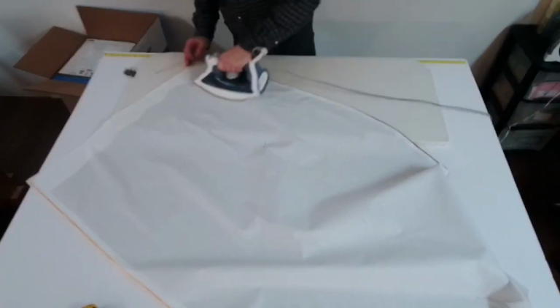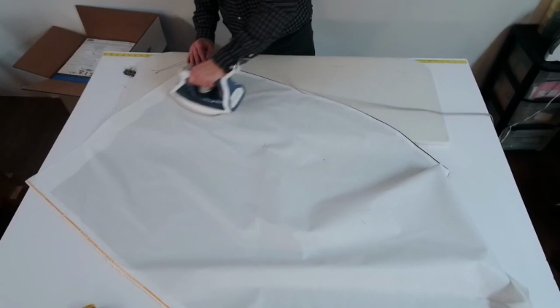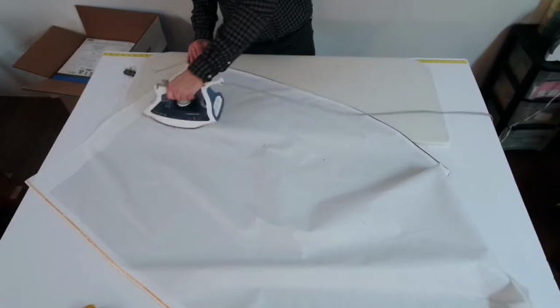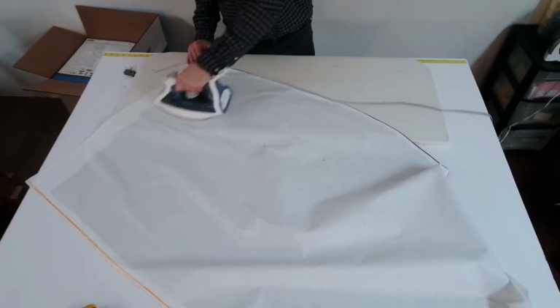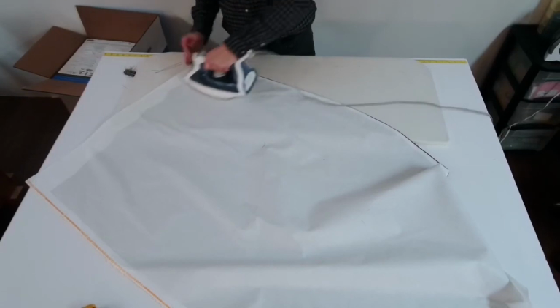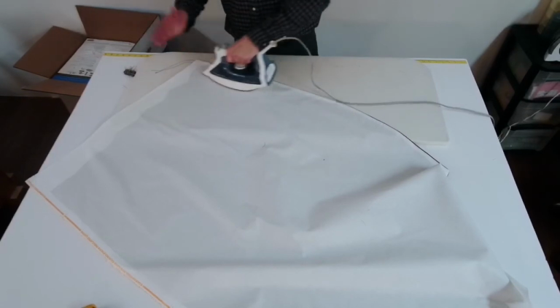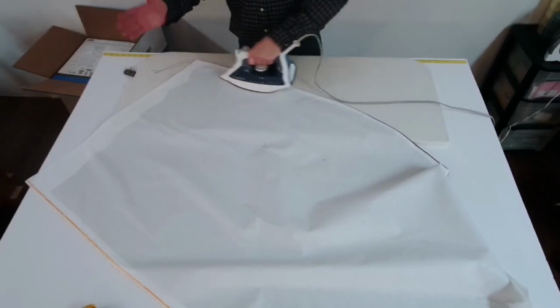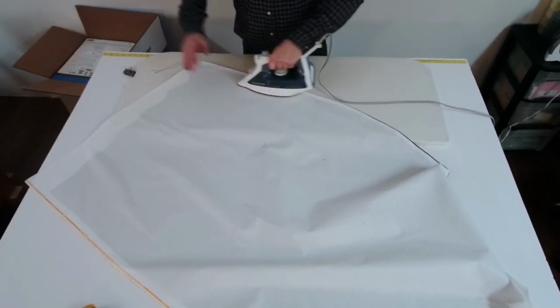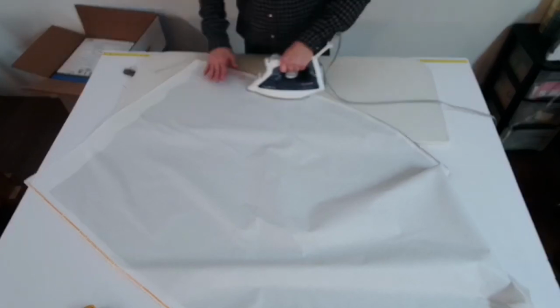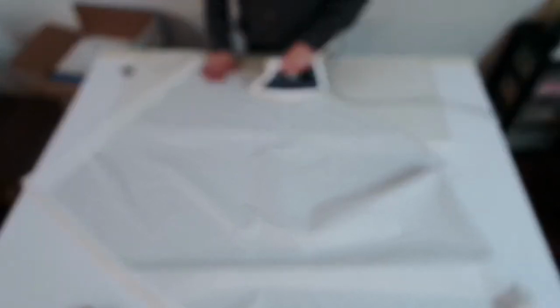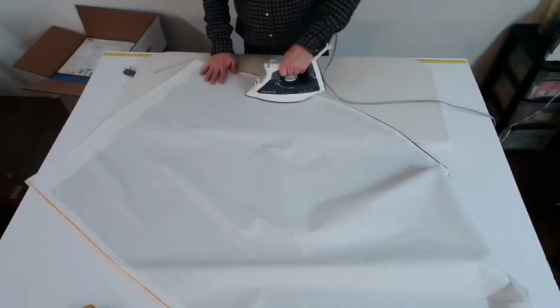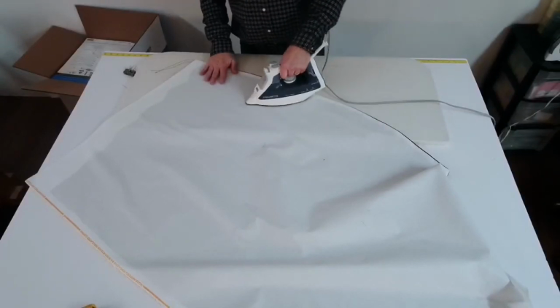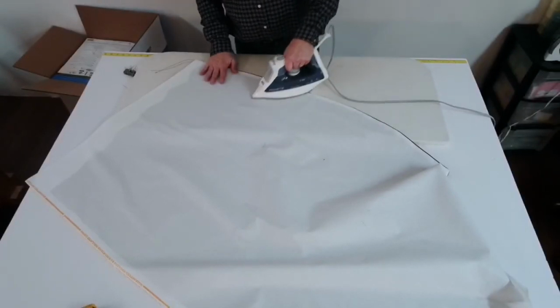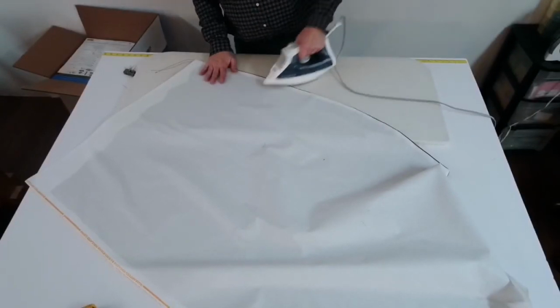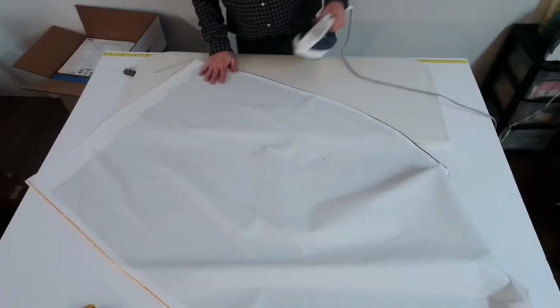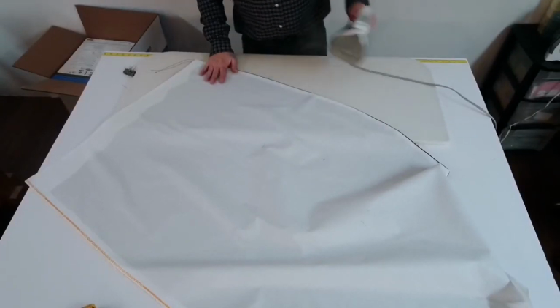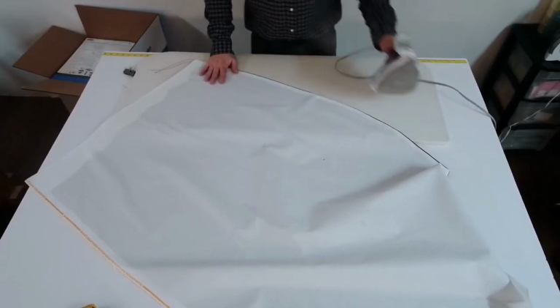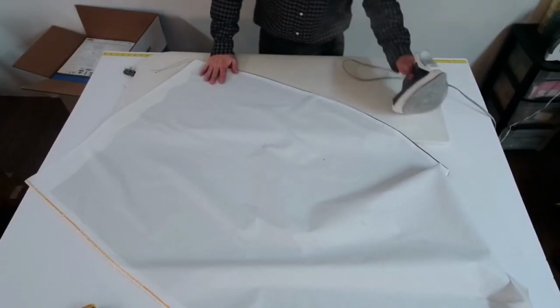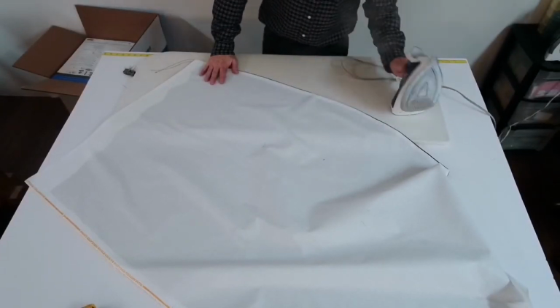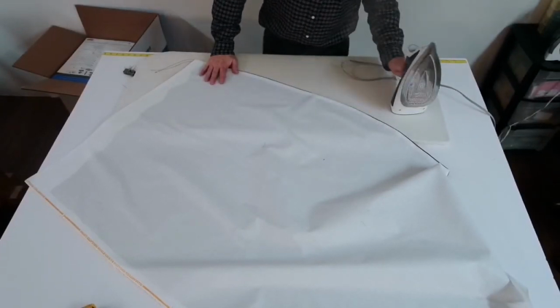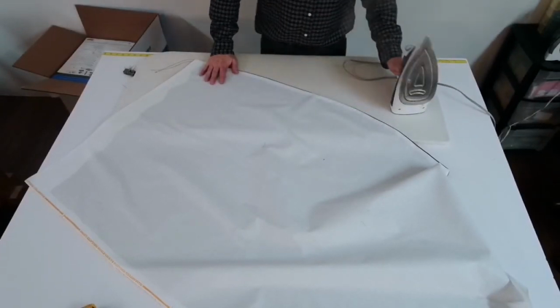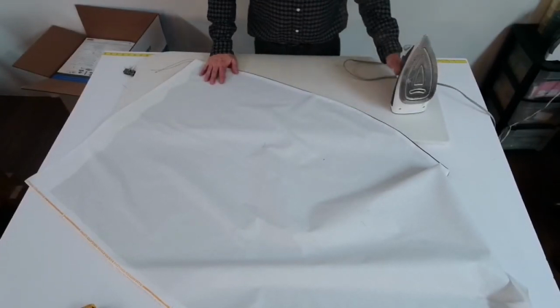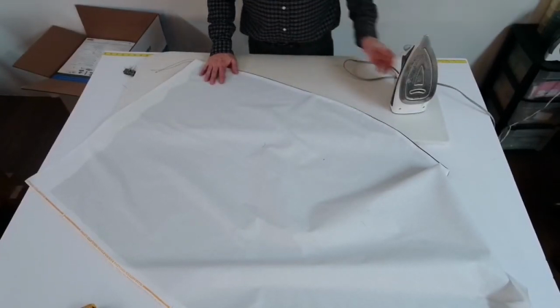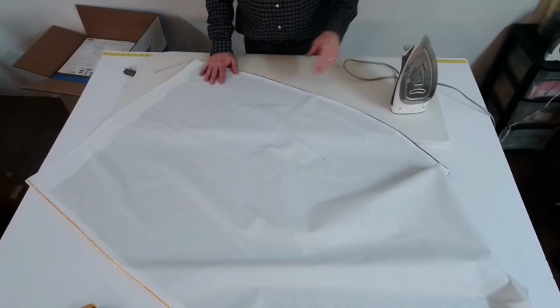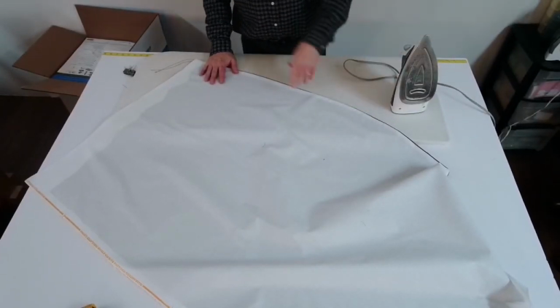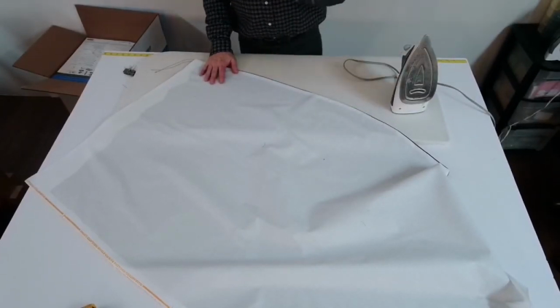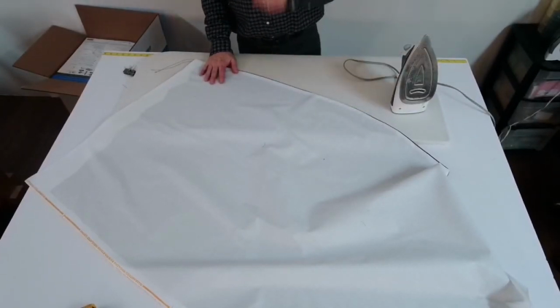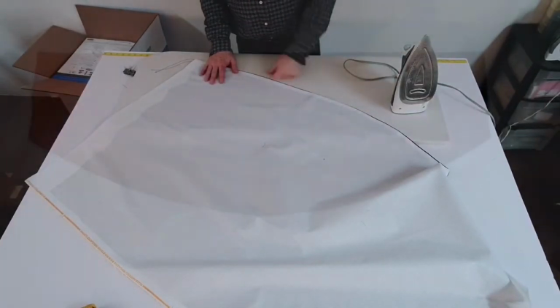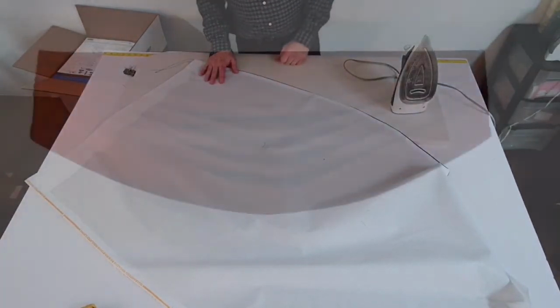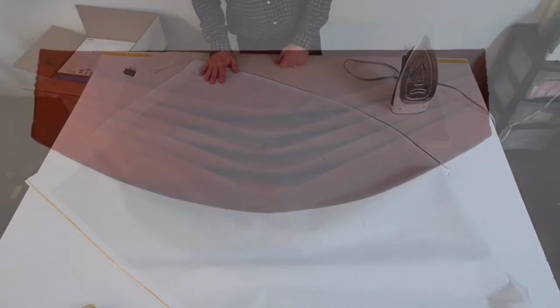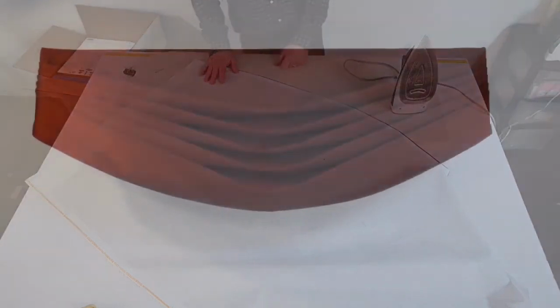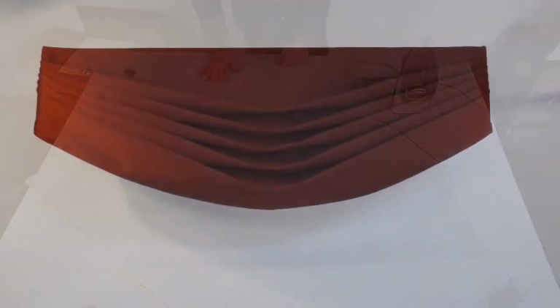Now we're going to go back over to the other table. We're going to pin where all the pleats are — we're going to put your swag. Be right back.